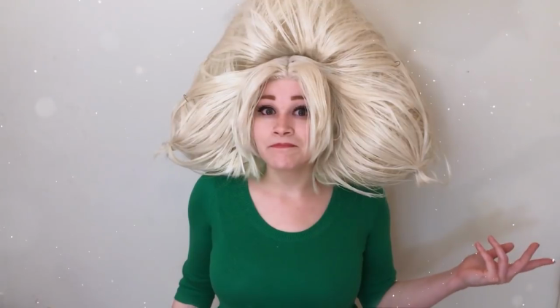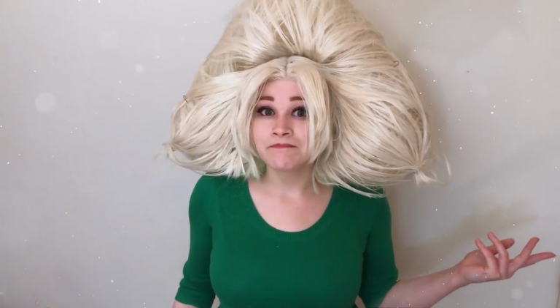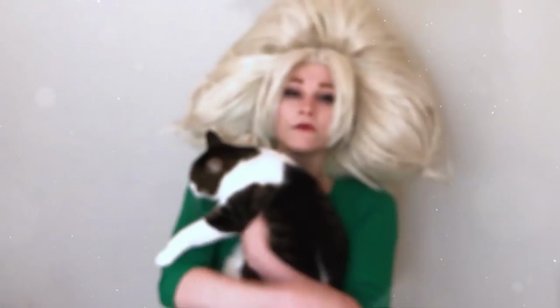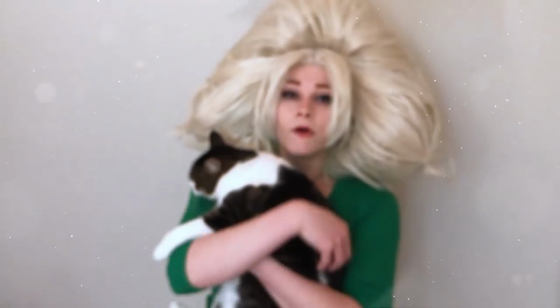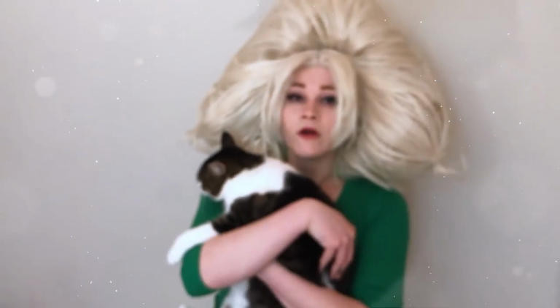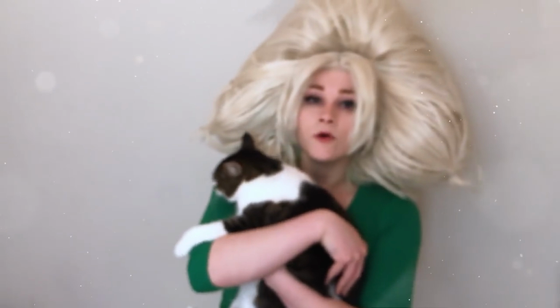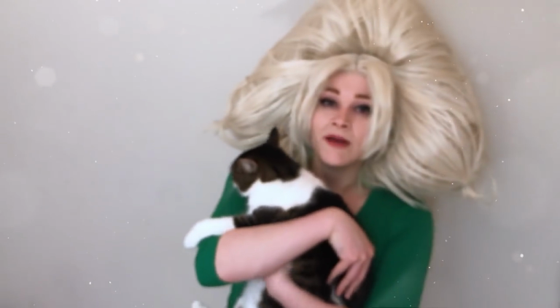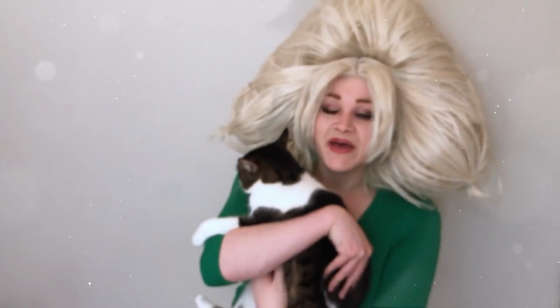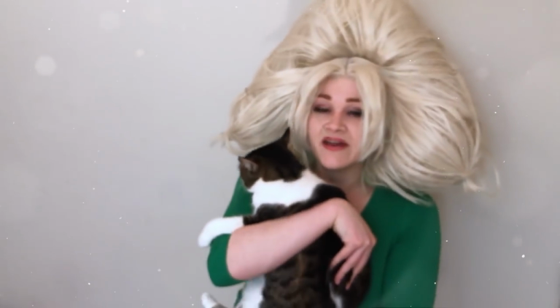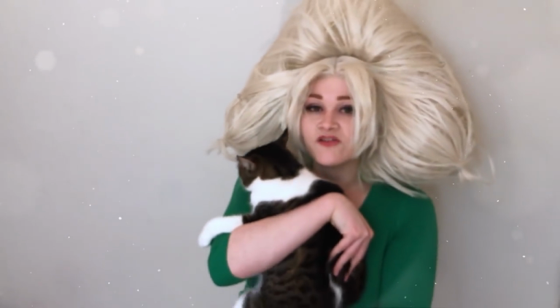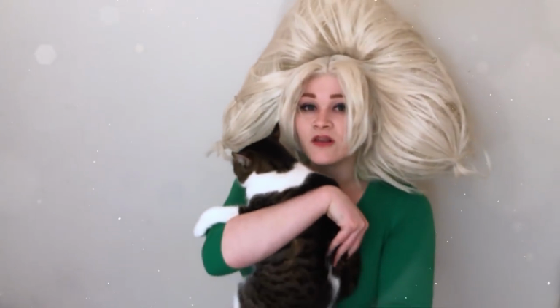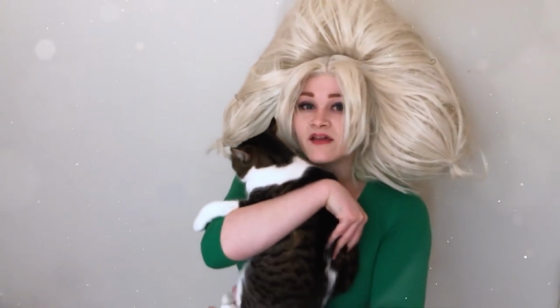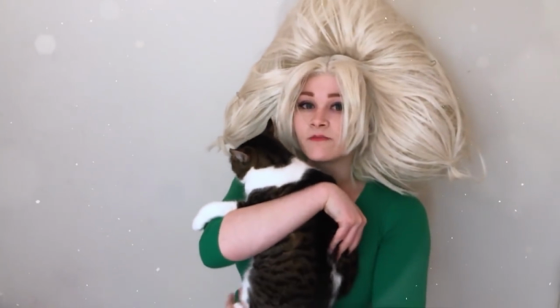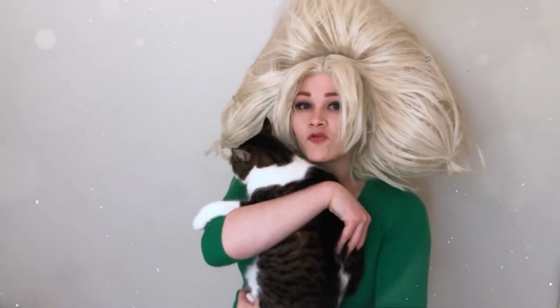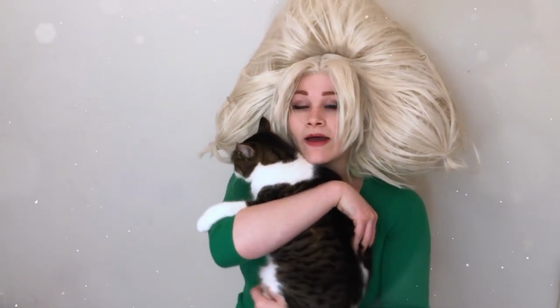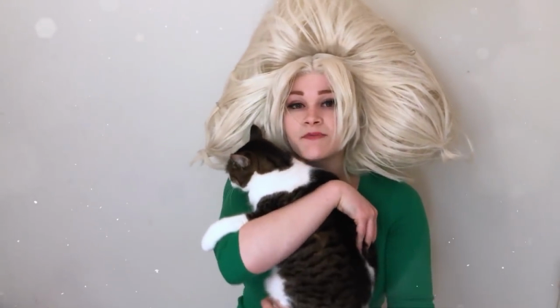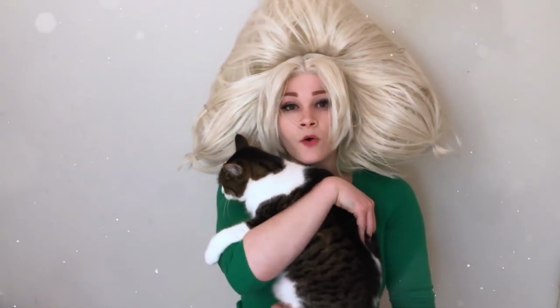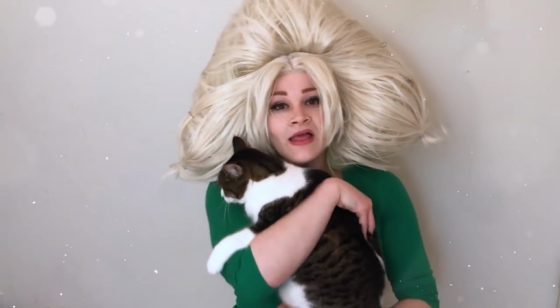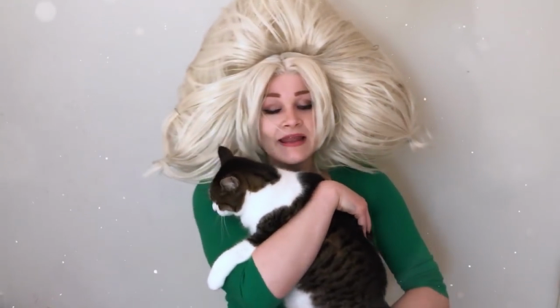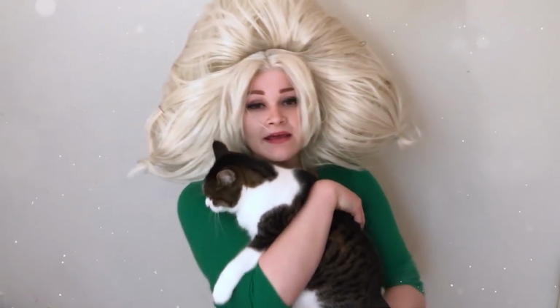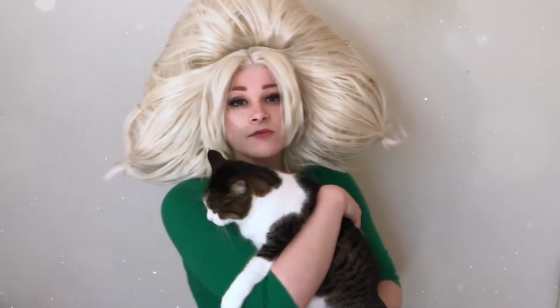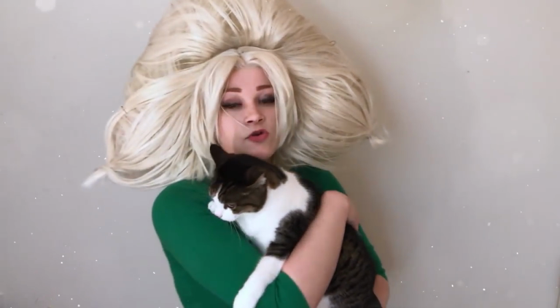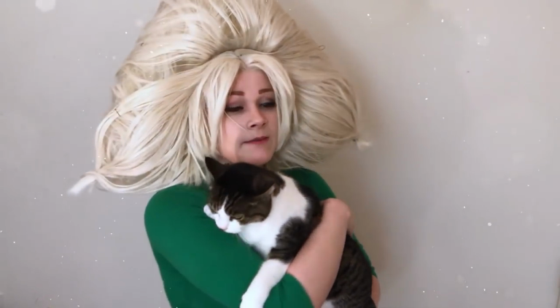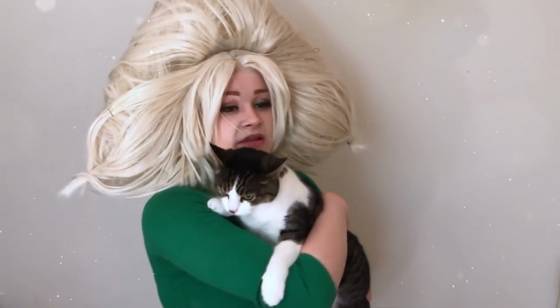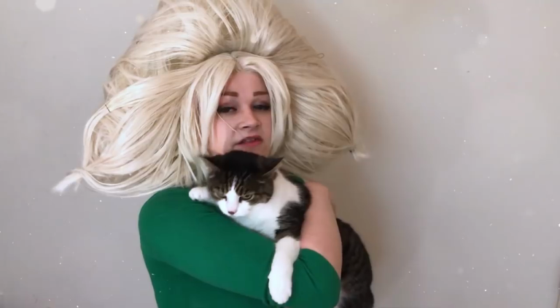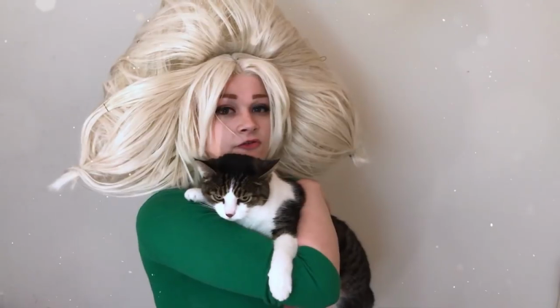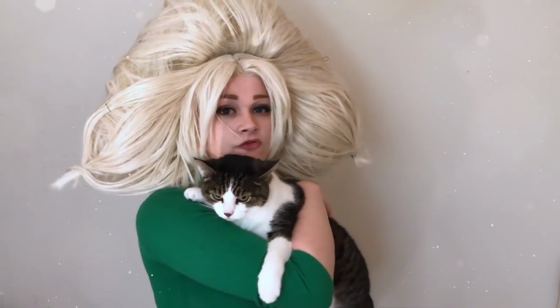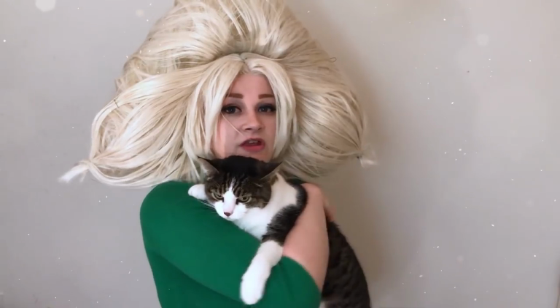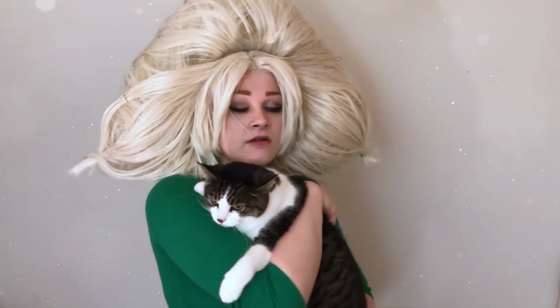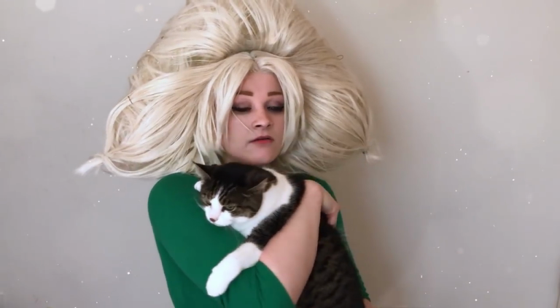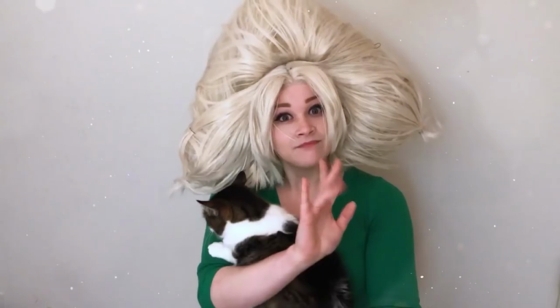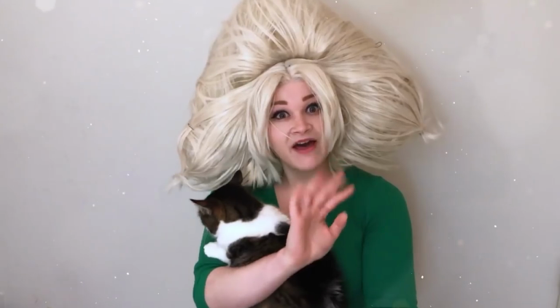This is the part where I hold my pet and ask you to like and subscribe, so like and subscribe, please. Here's Trillion. Bye!